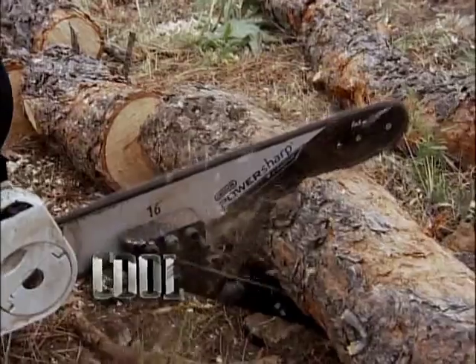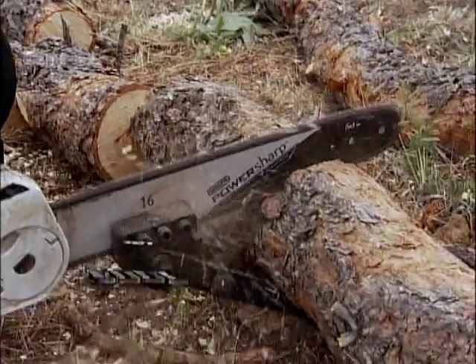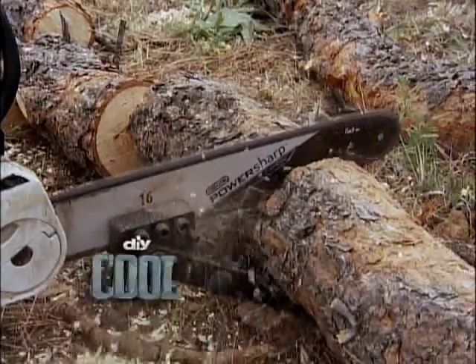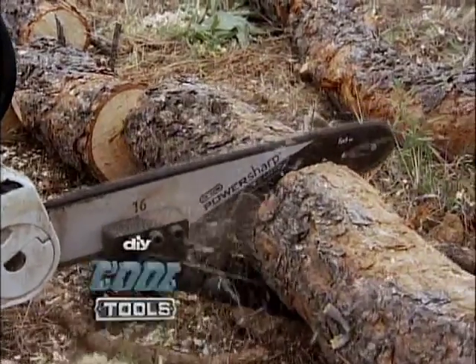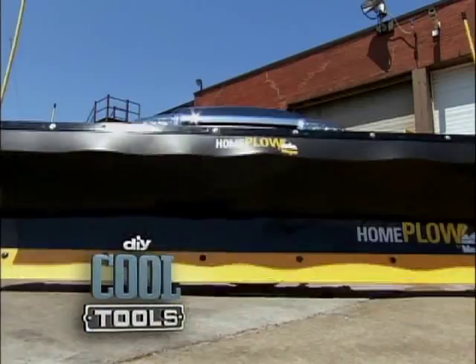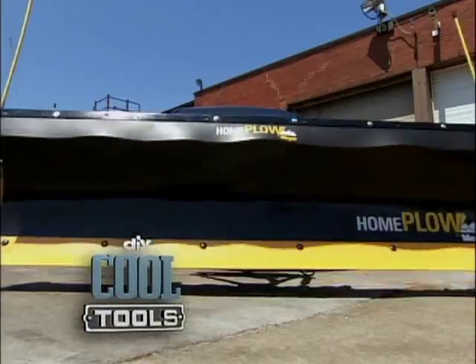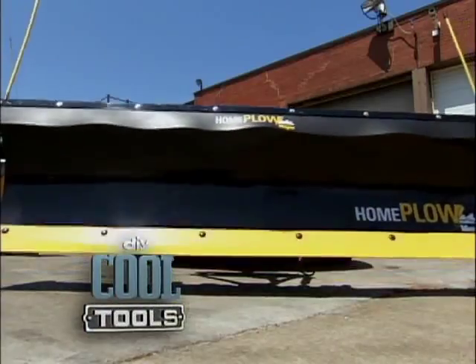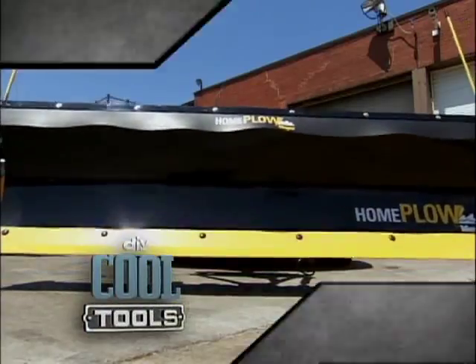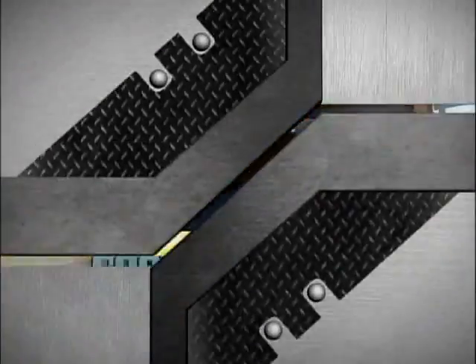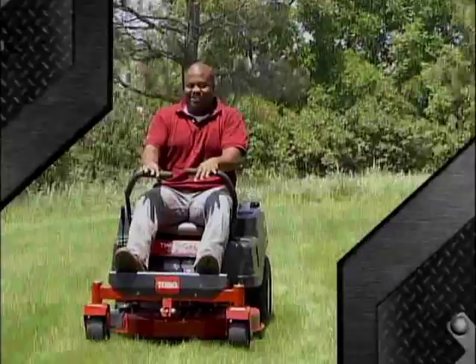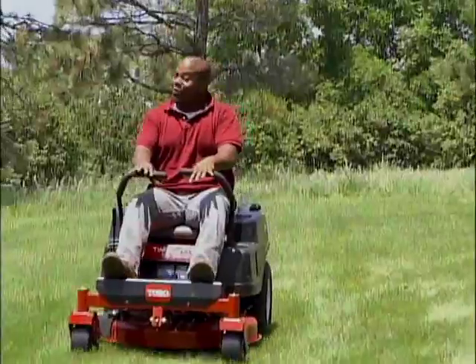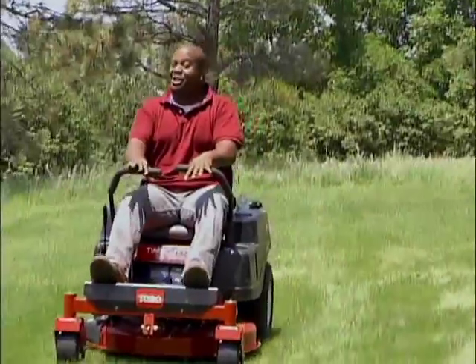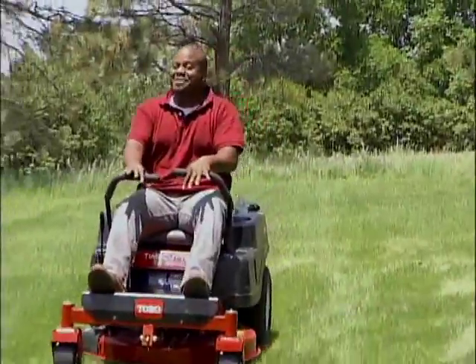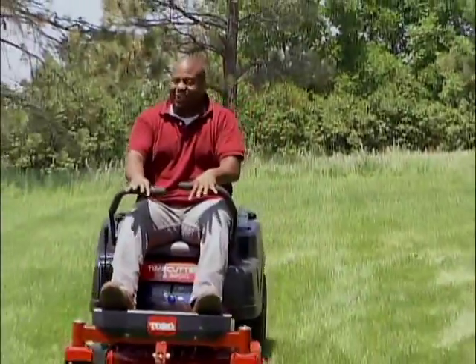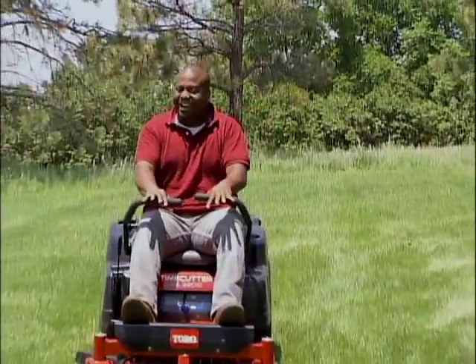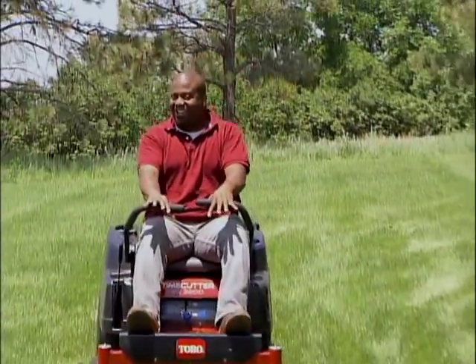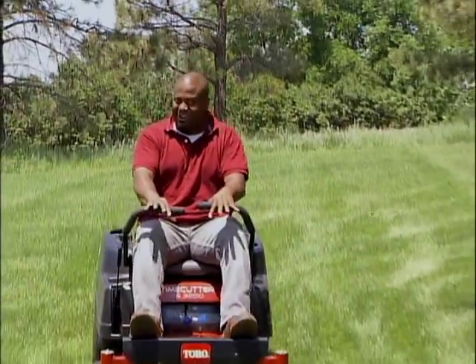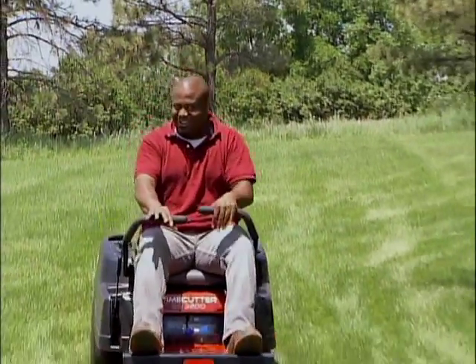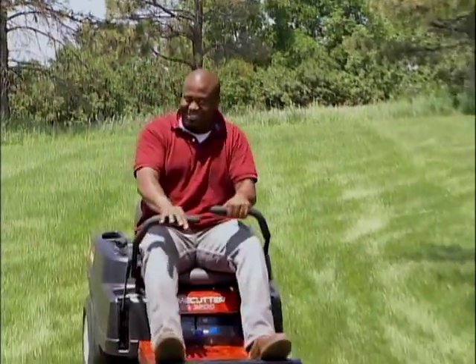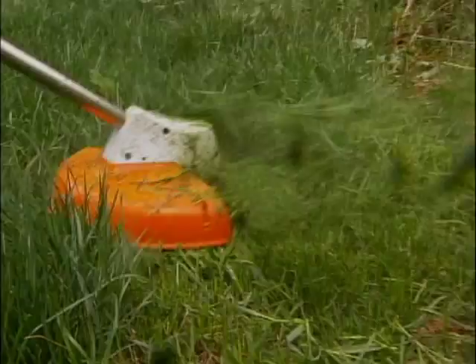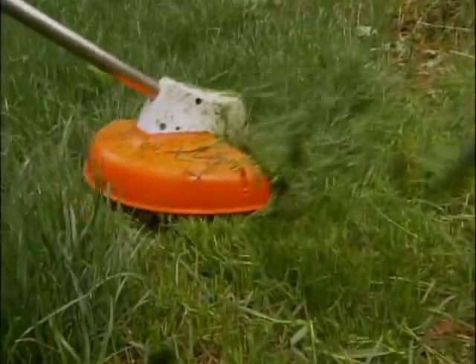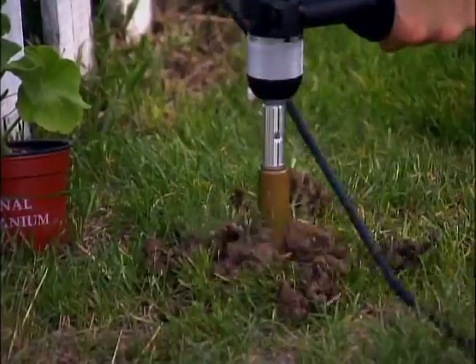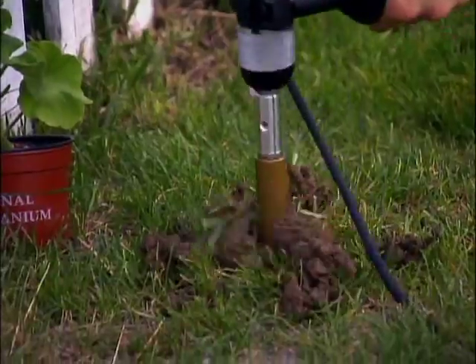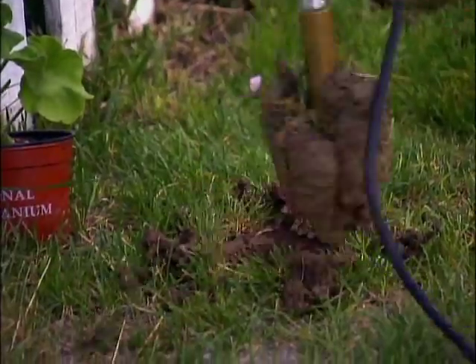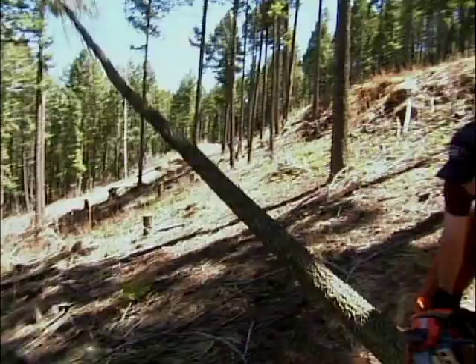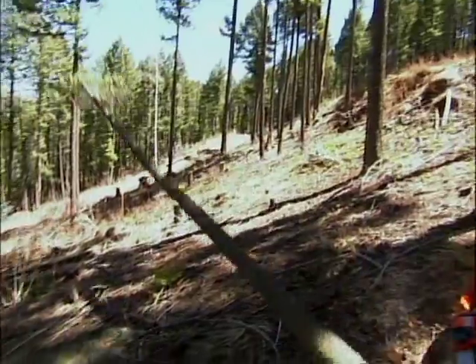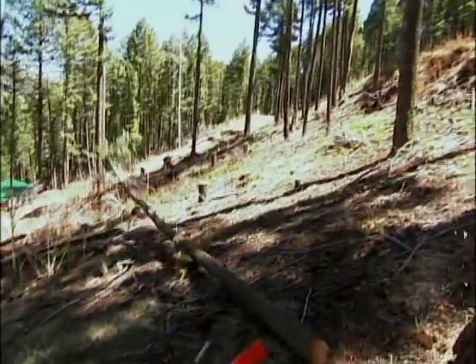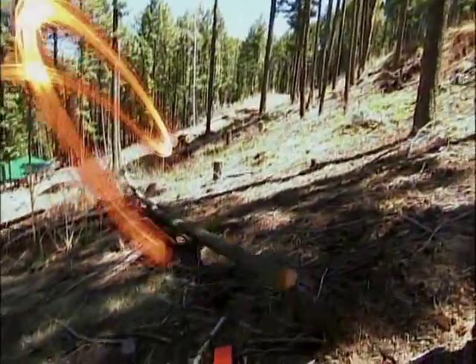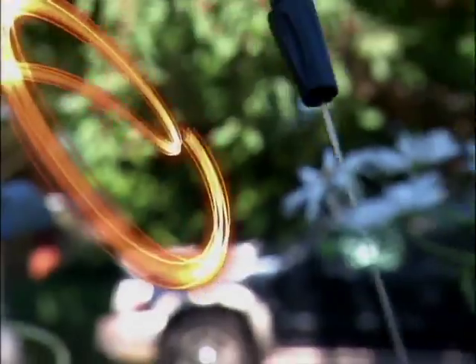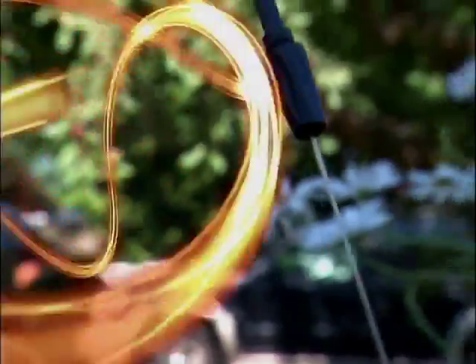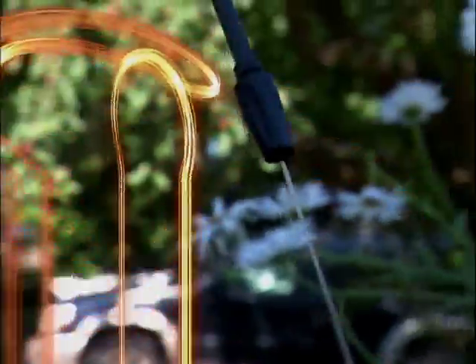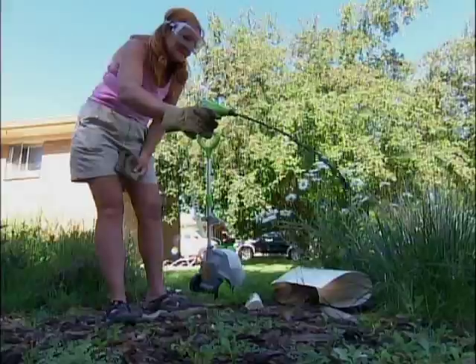Today on Cool Tools, we're tackling the great outdoors. We've got all kinds of tools you can use outside.